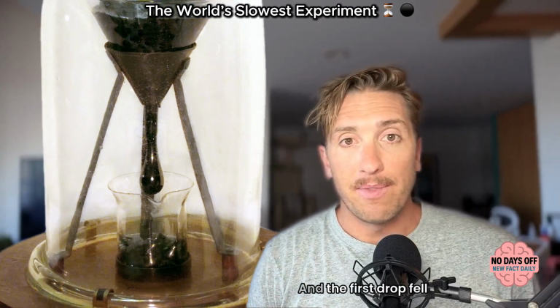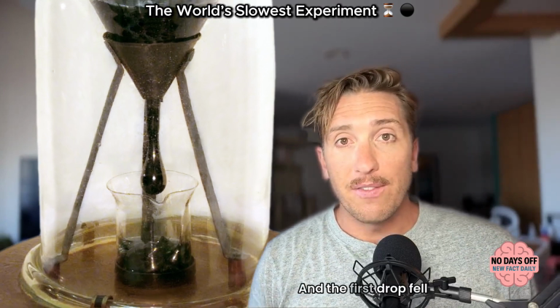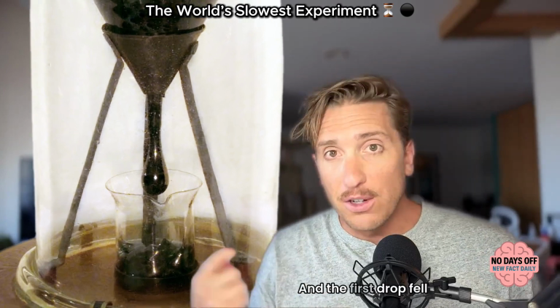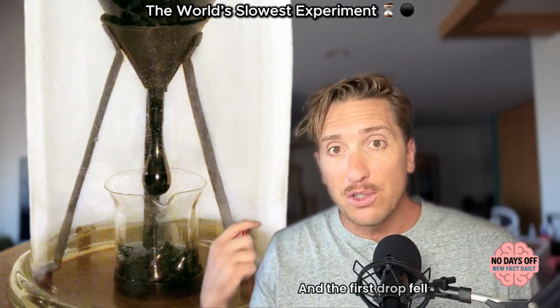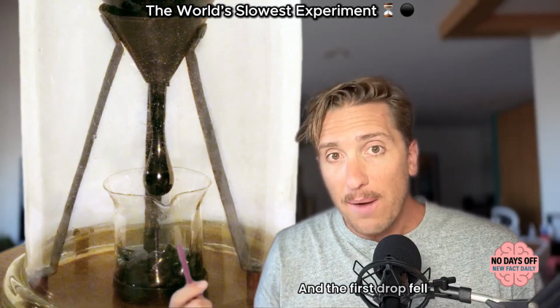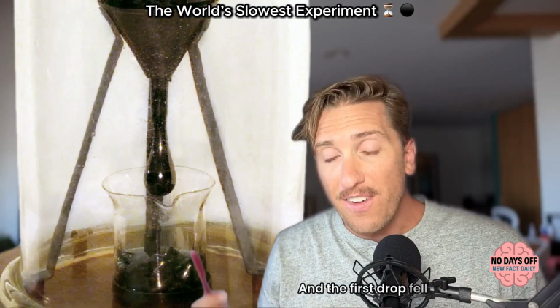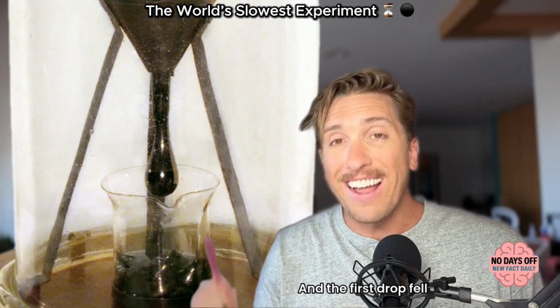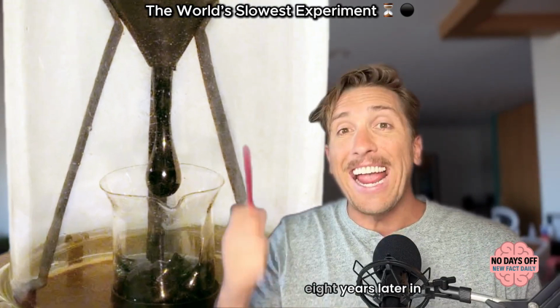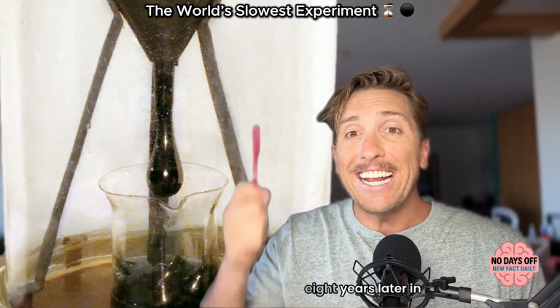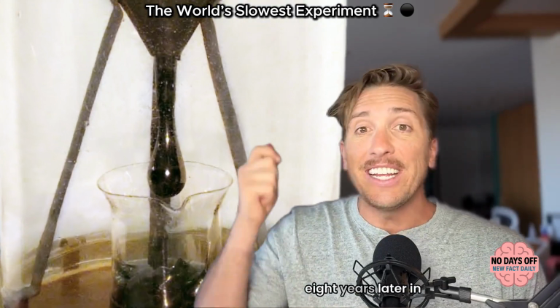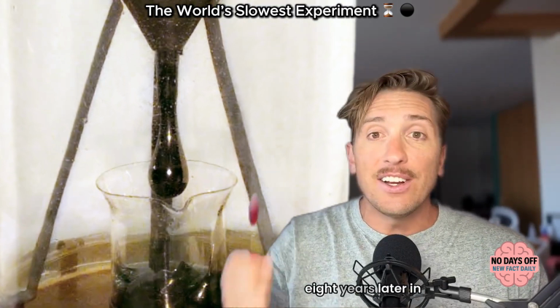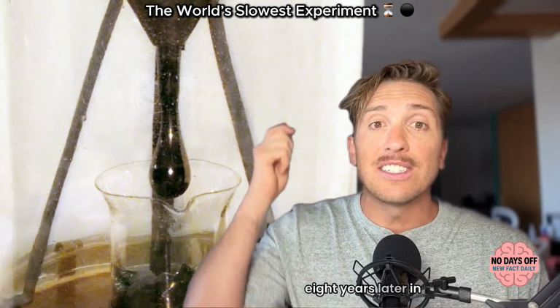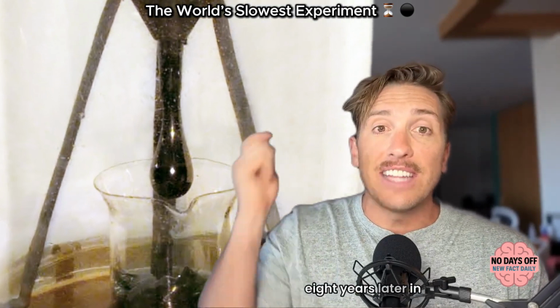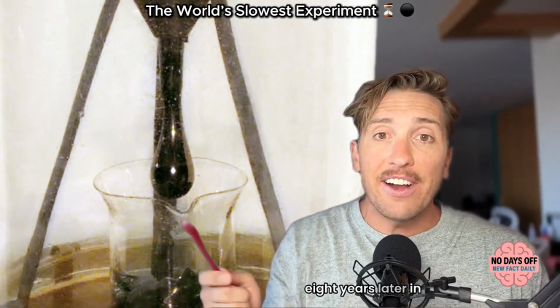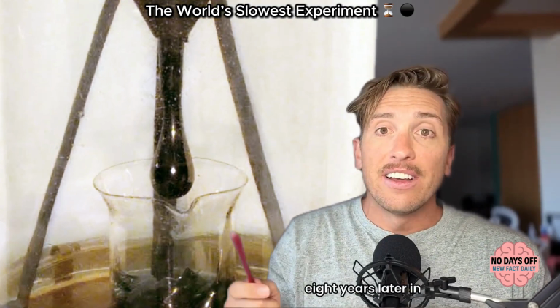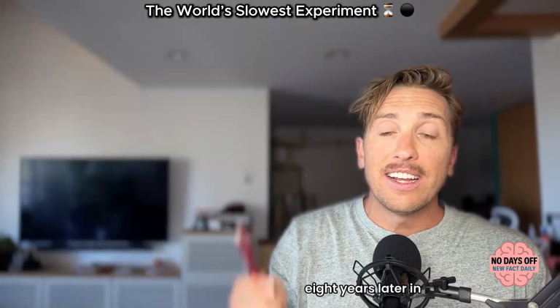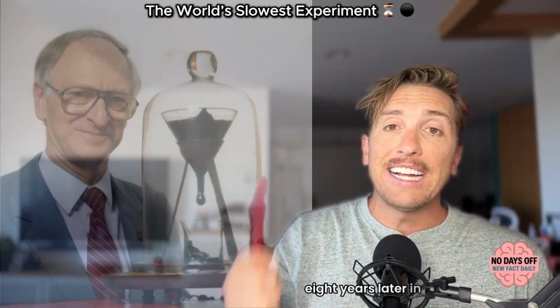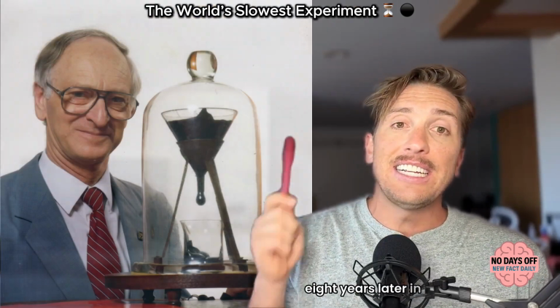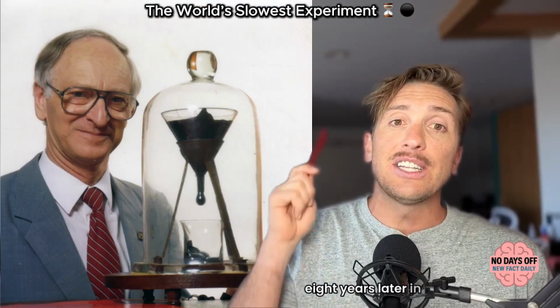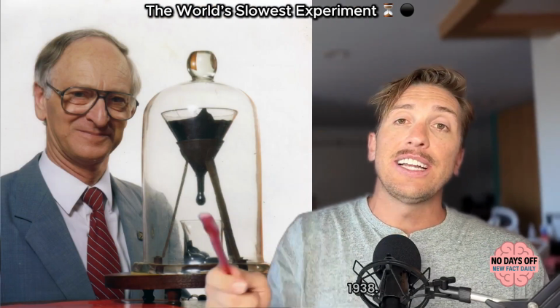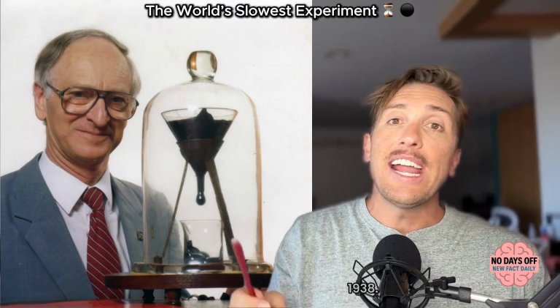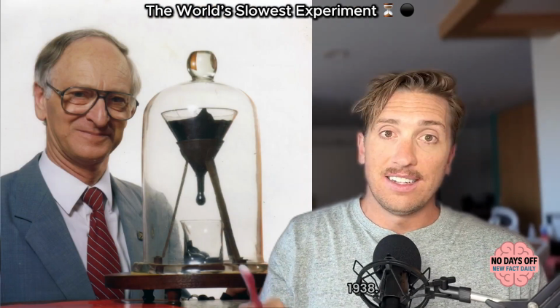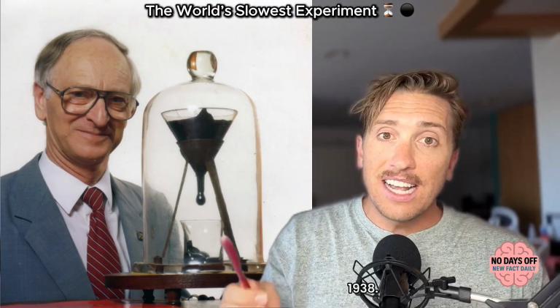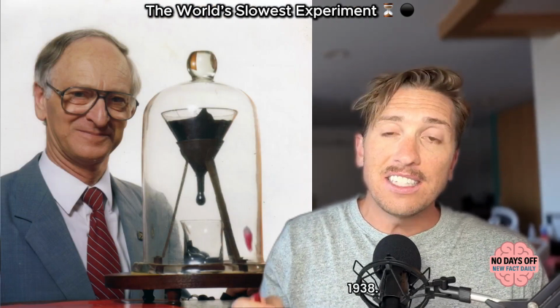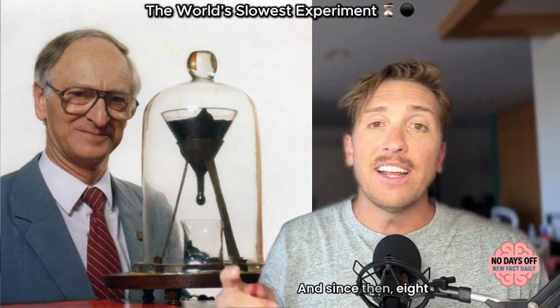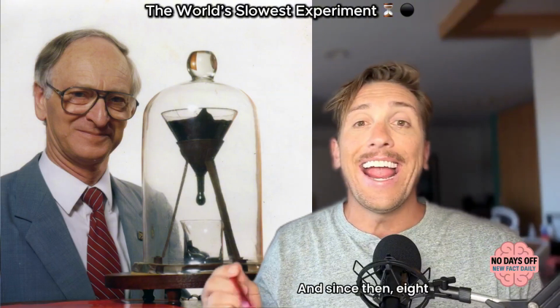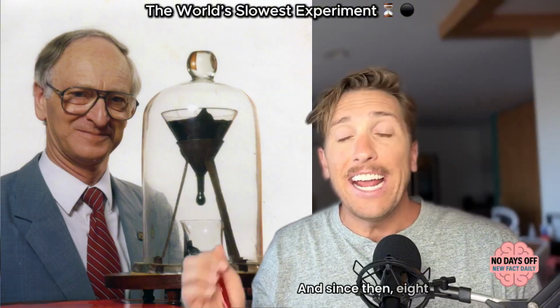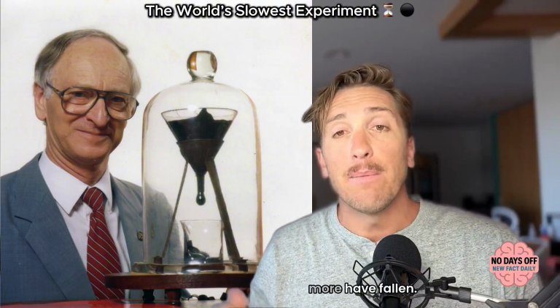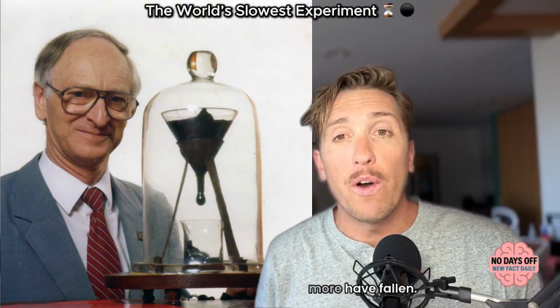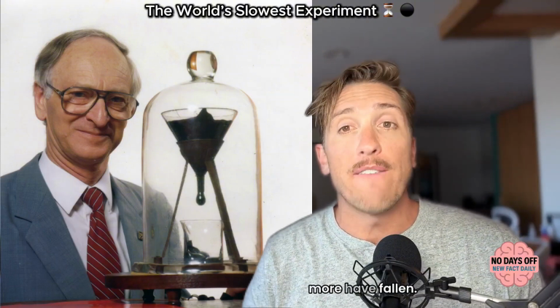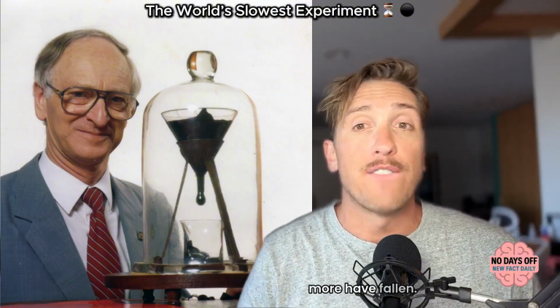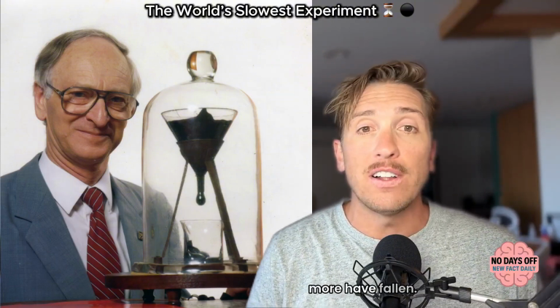The first drop fell eight years later, in 1938. And since then, eight more have fallen.